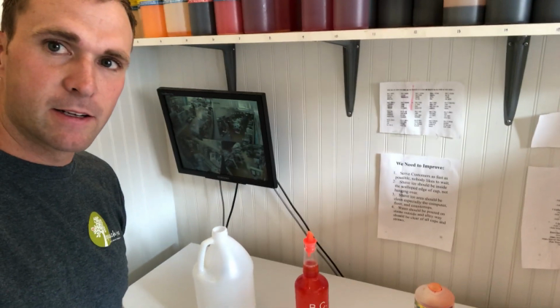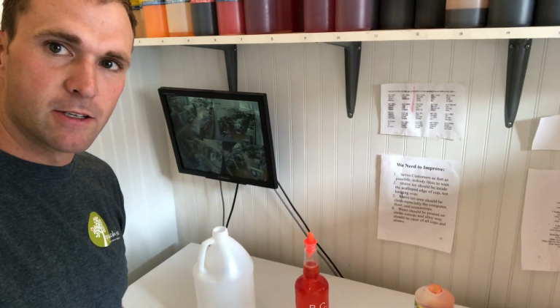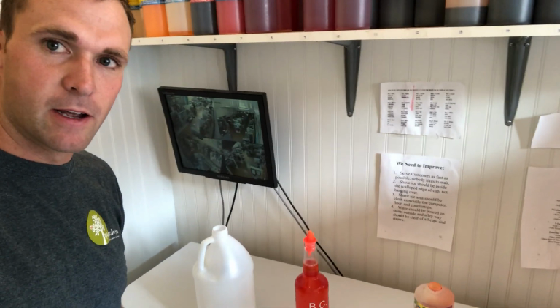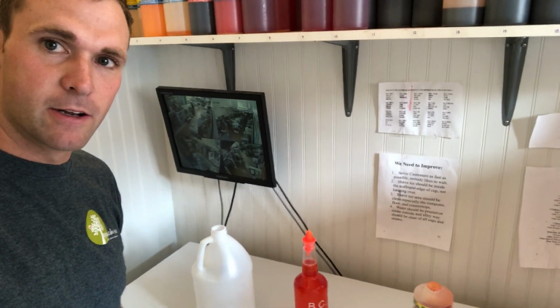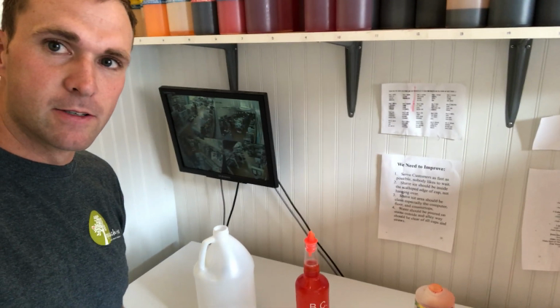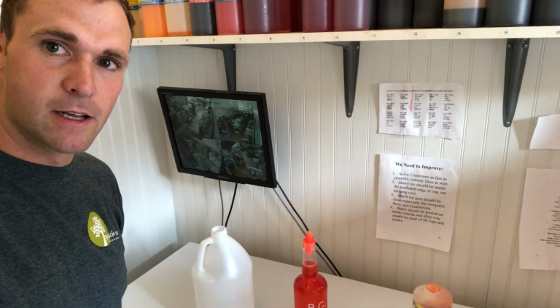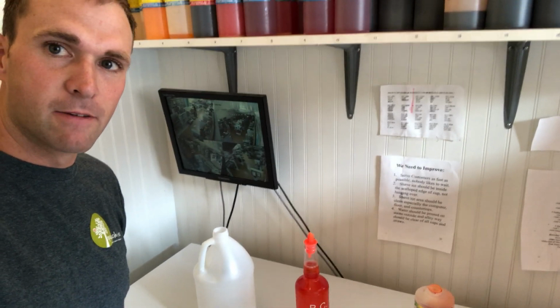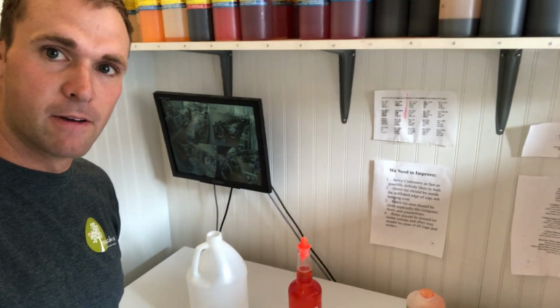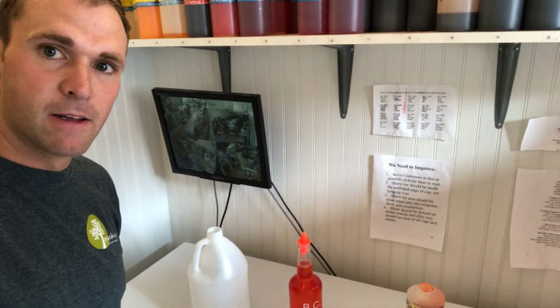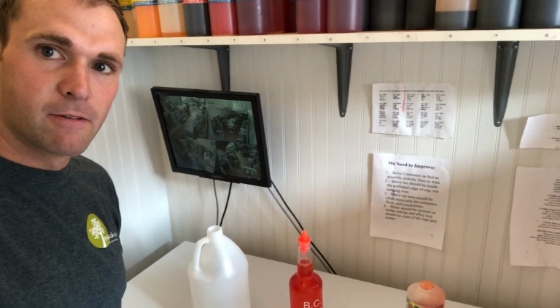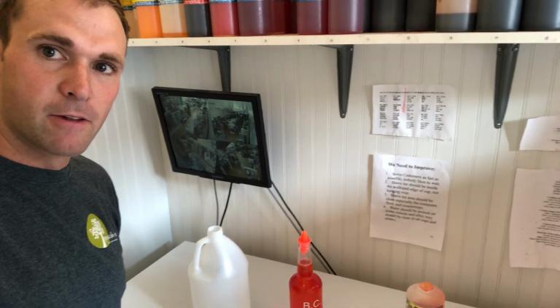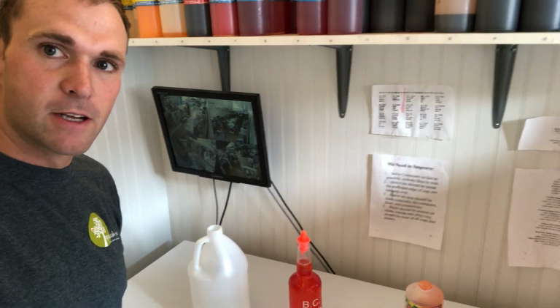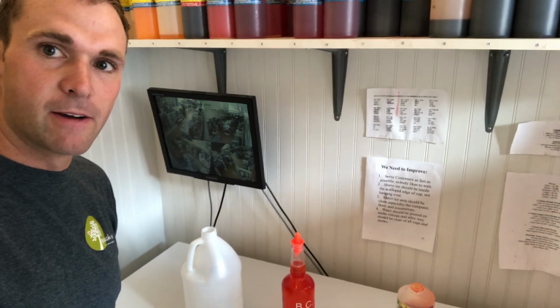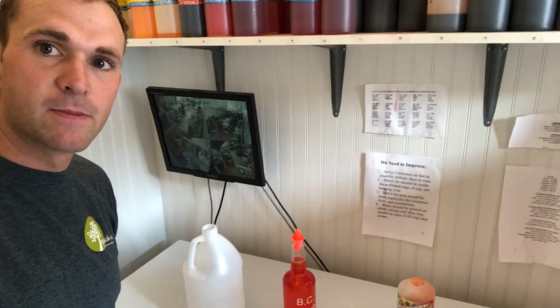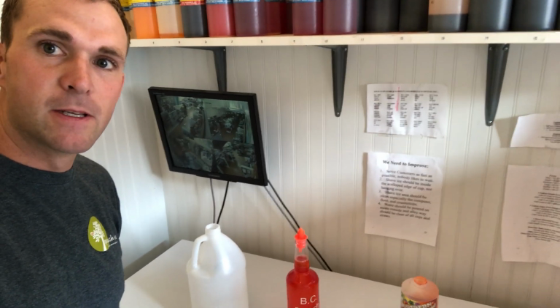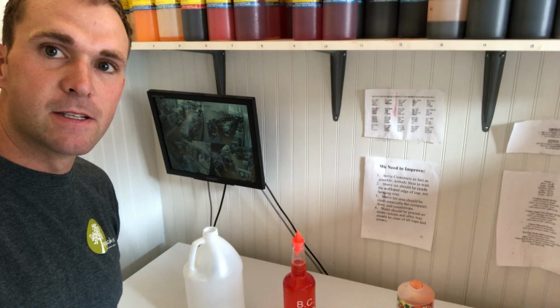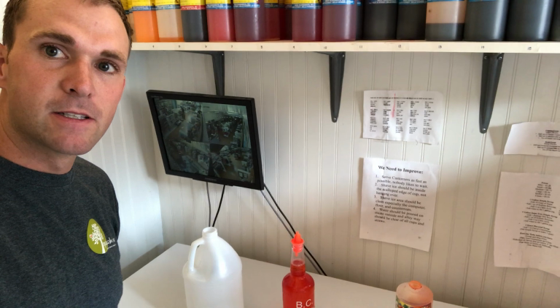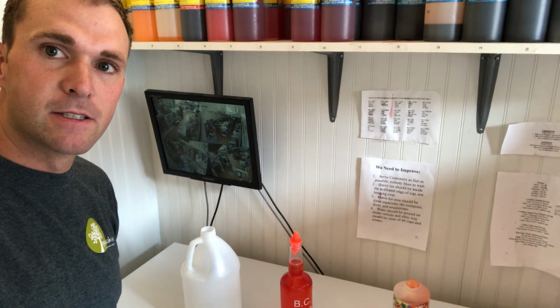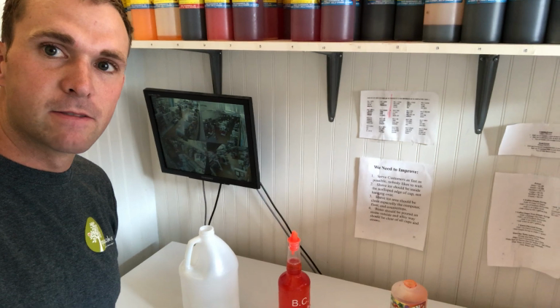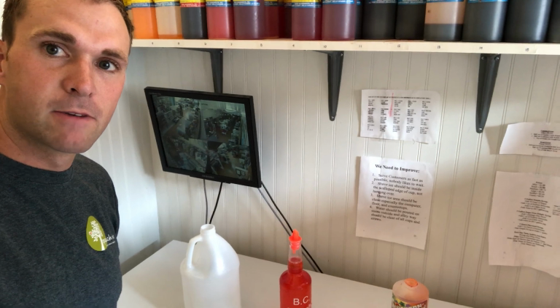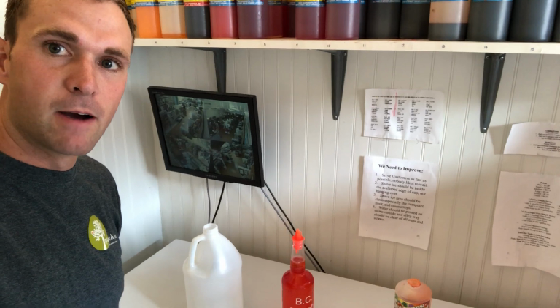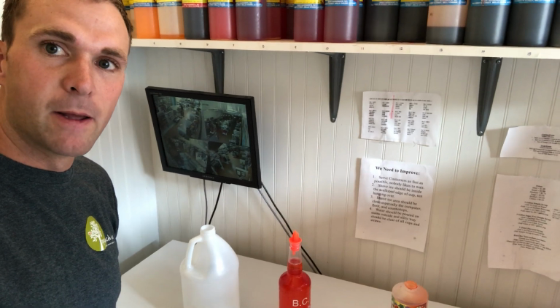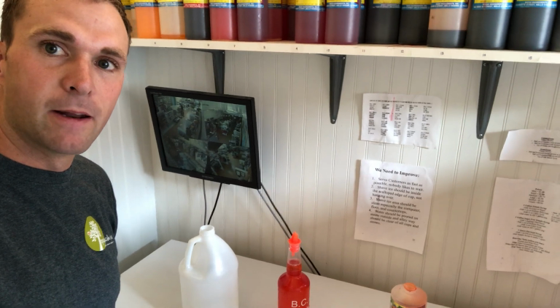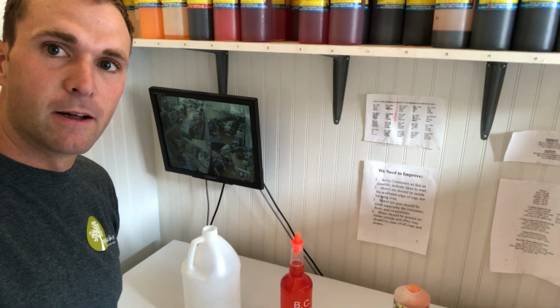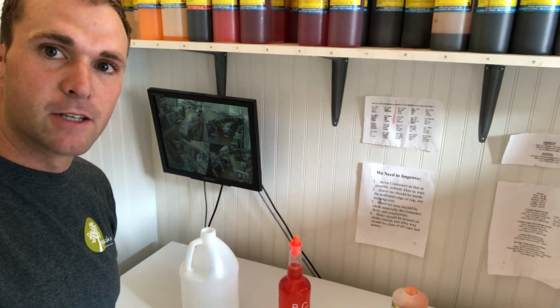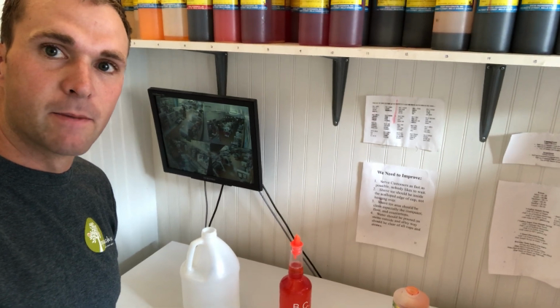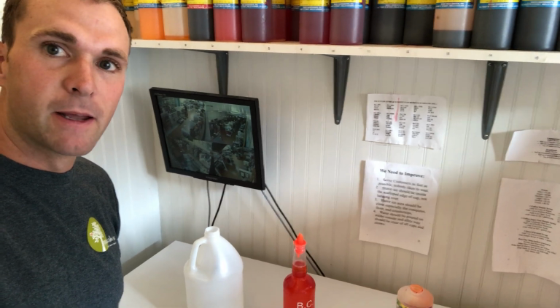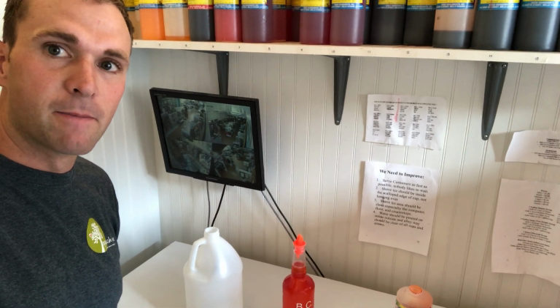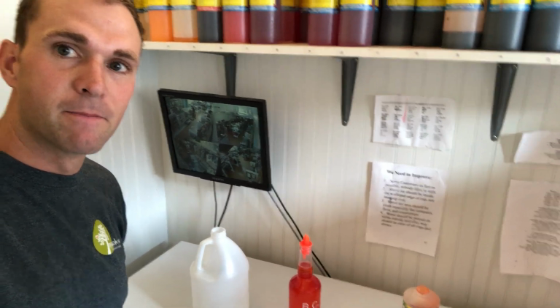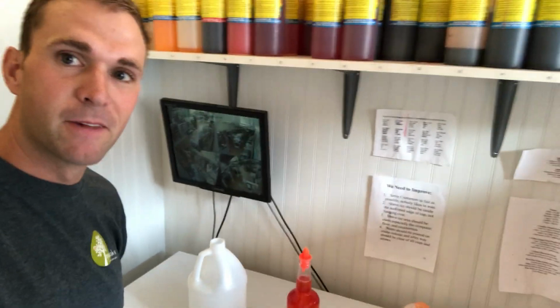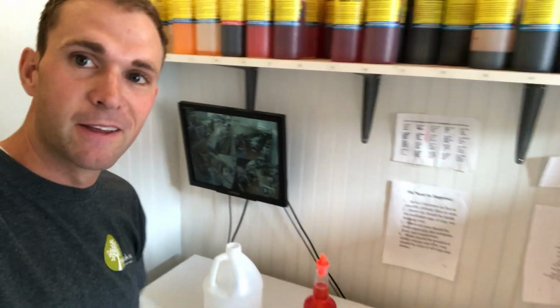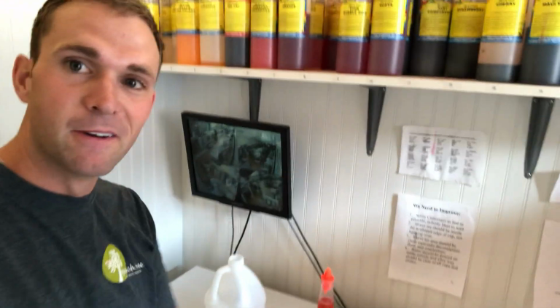If you have any other questions or any videos you want me to make to show you how to do stuff for the shave ice business, just comment and I'll try to make them. Thank you.